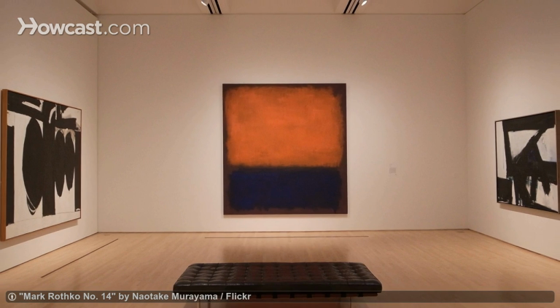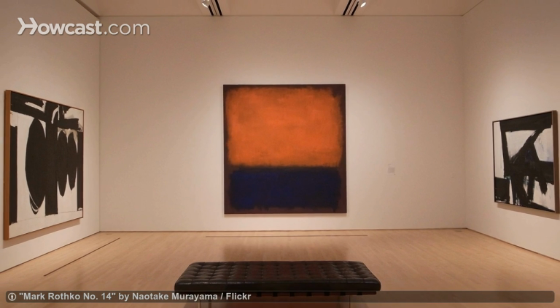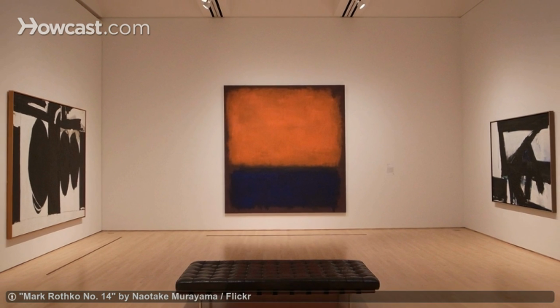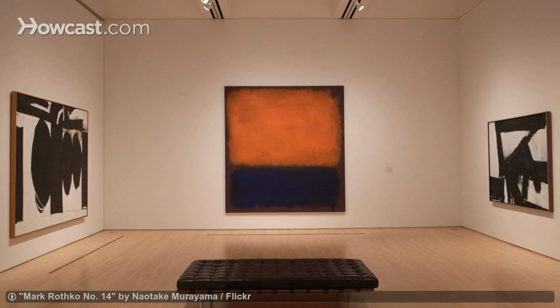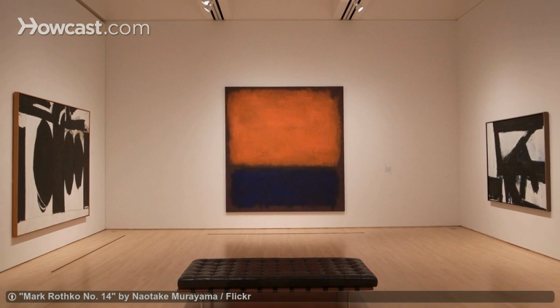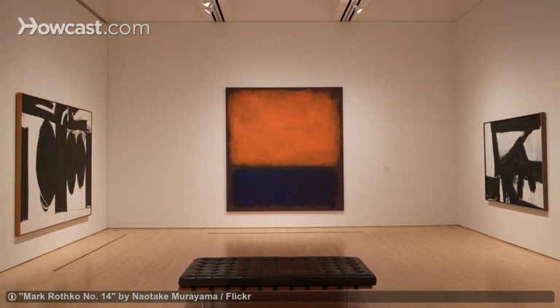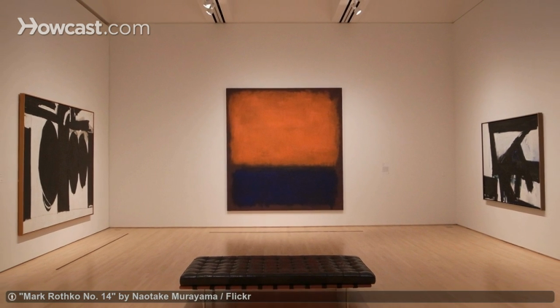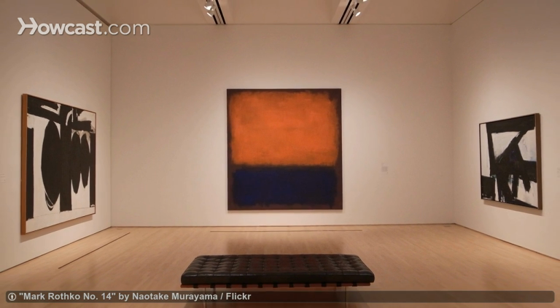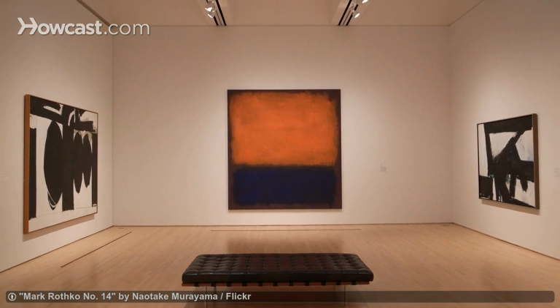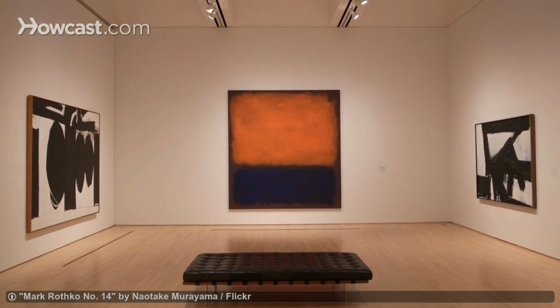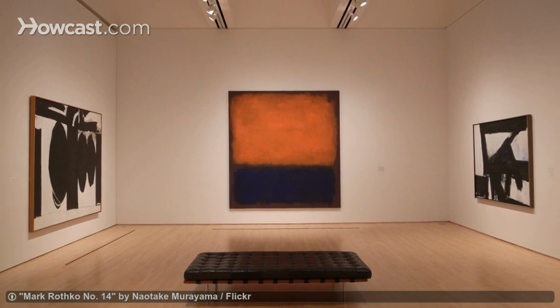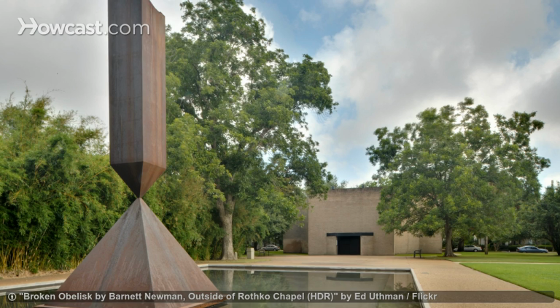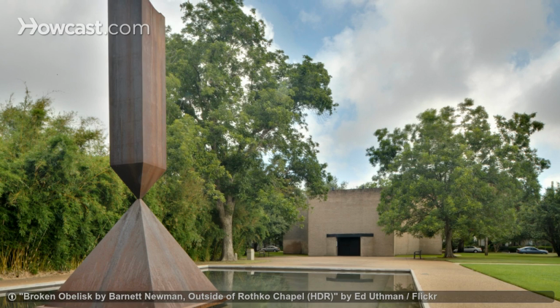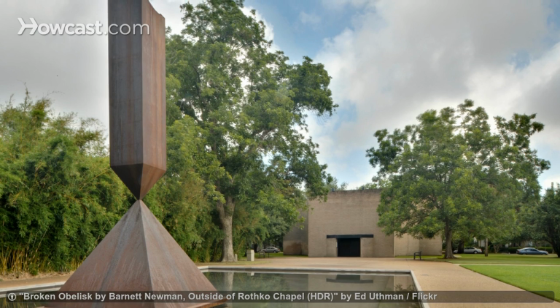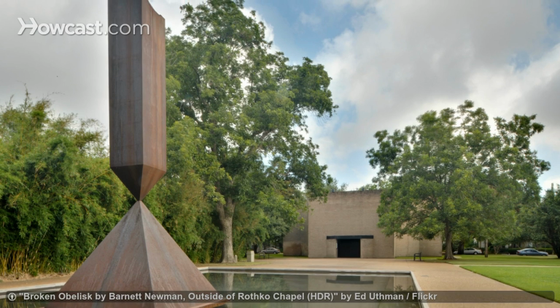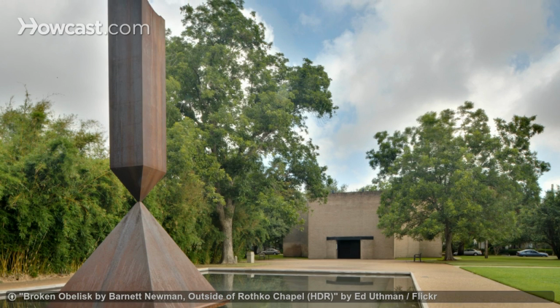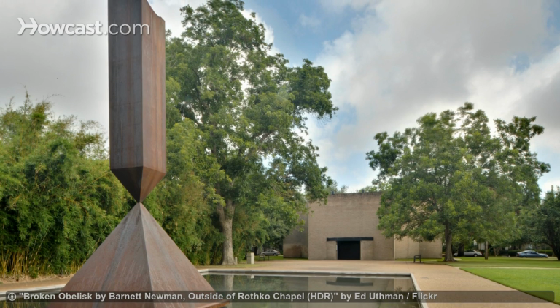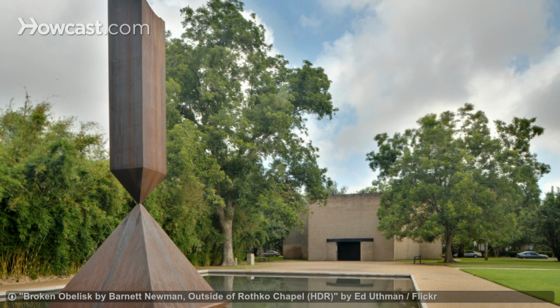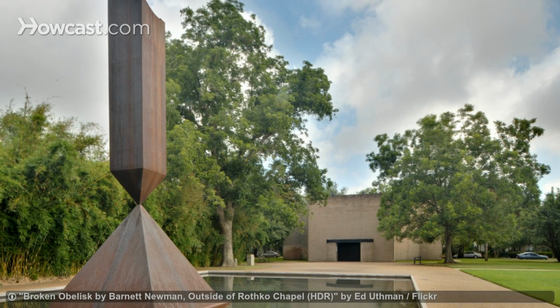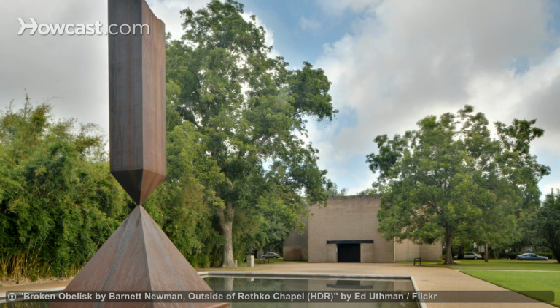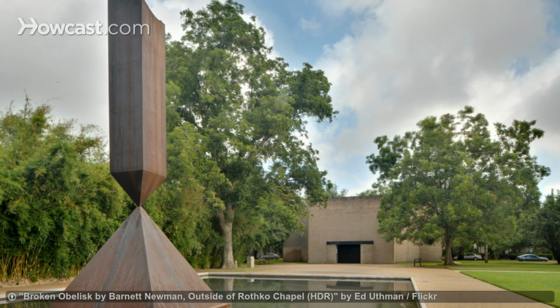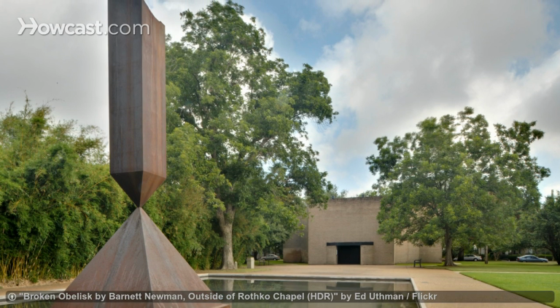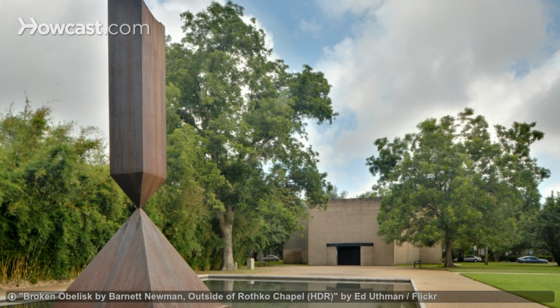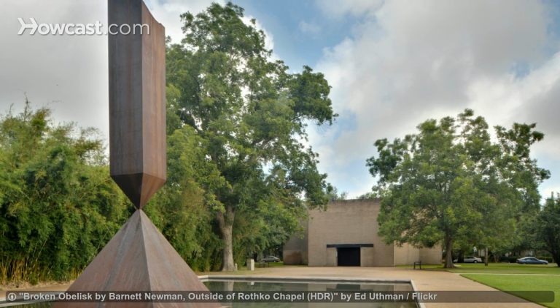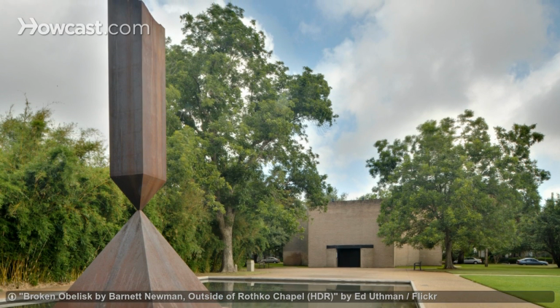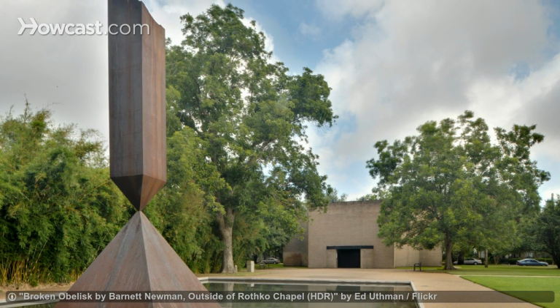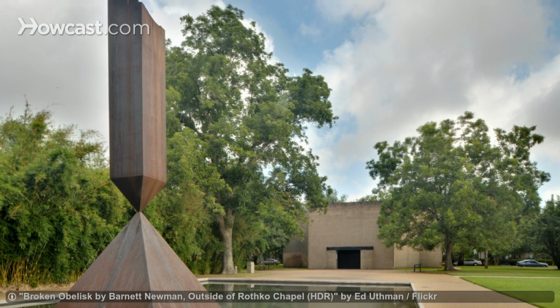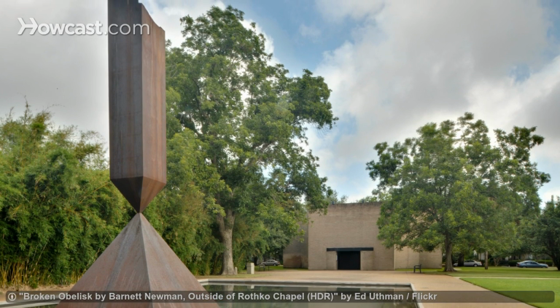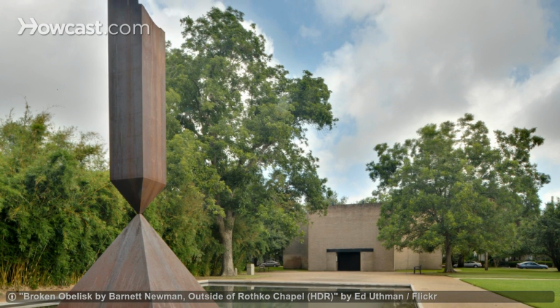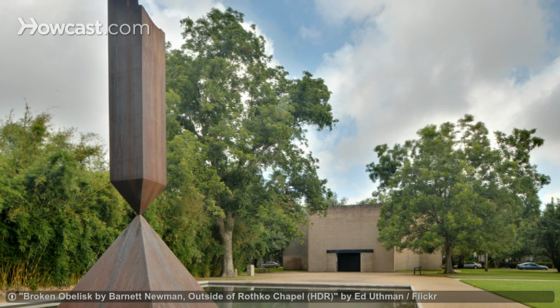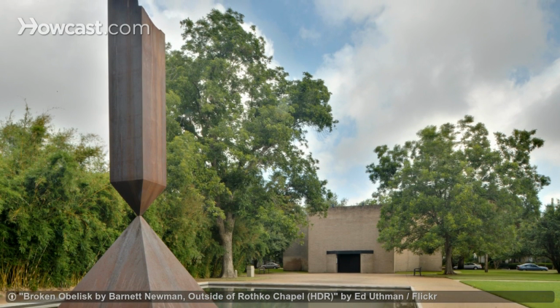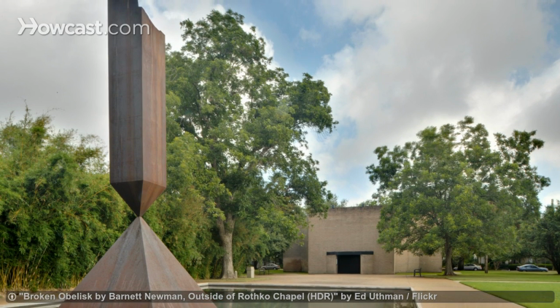The Menil Collection and its campus are a haven for the arts, and they should be included in any visit to Houston.